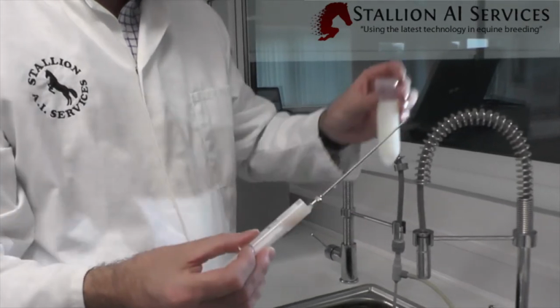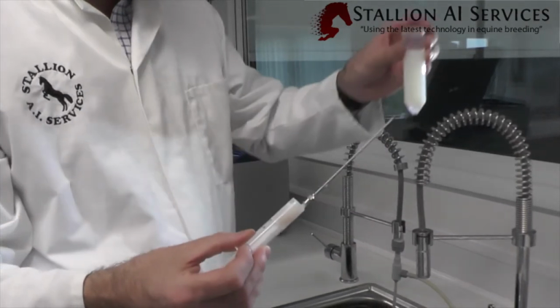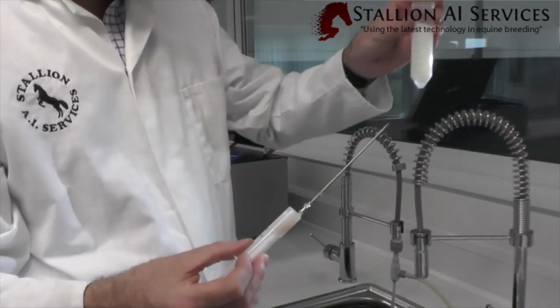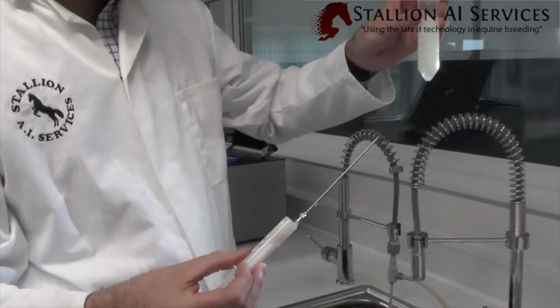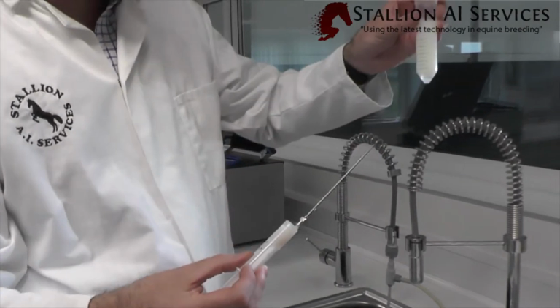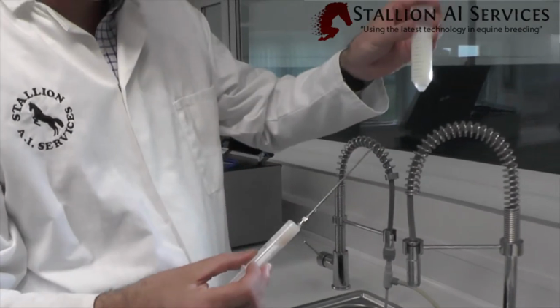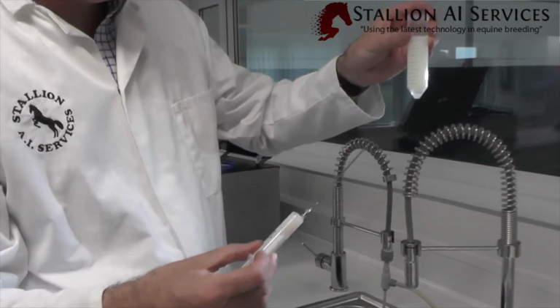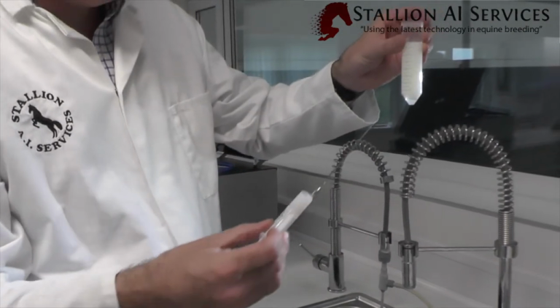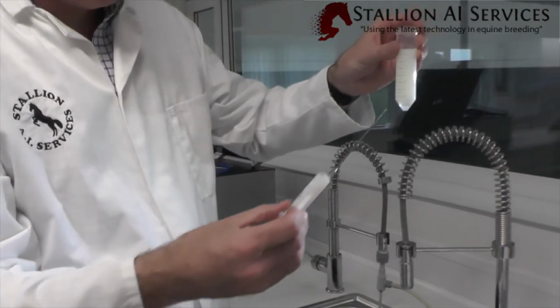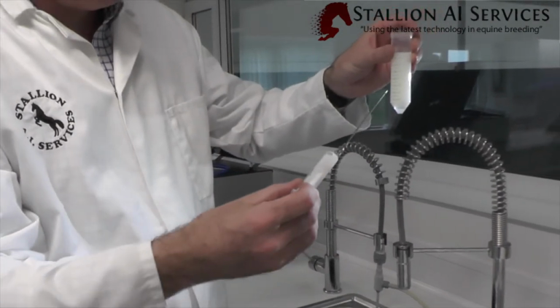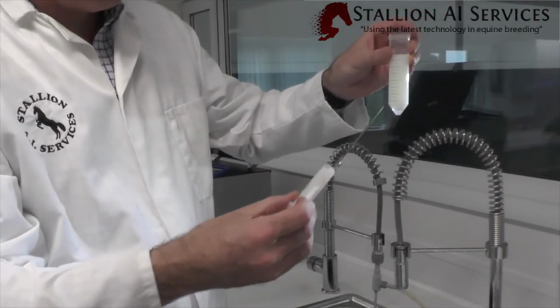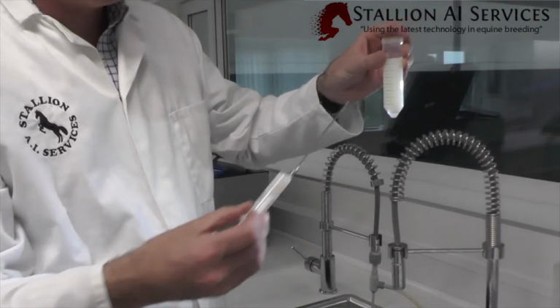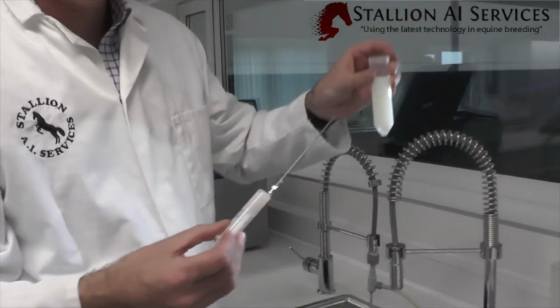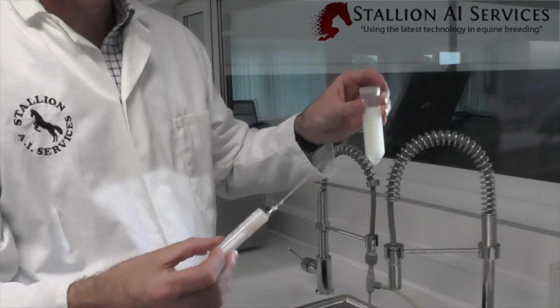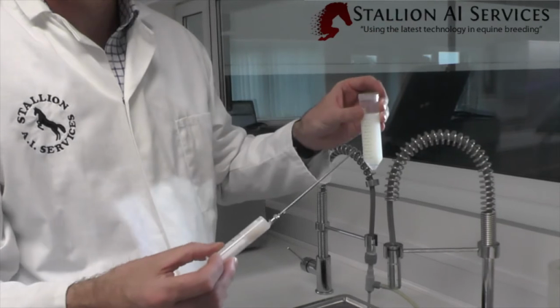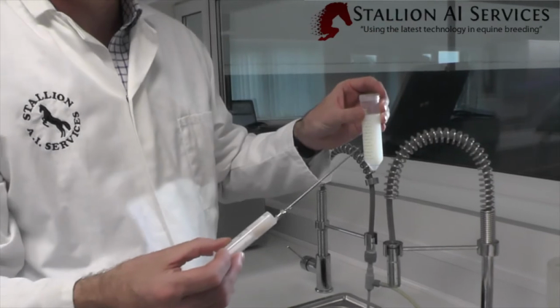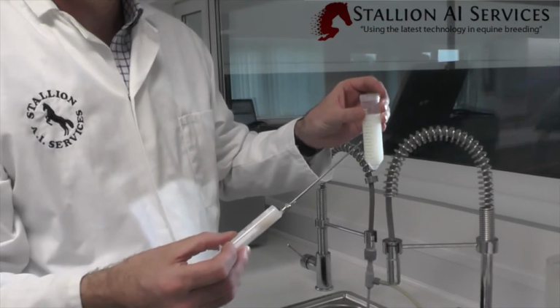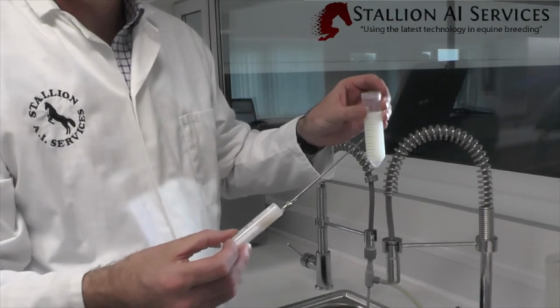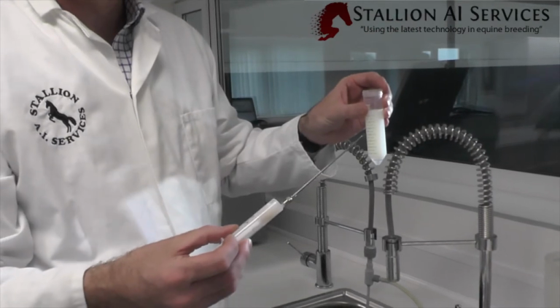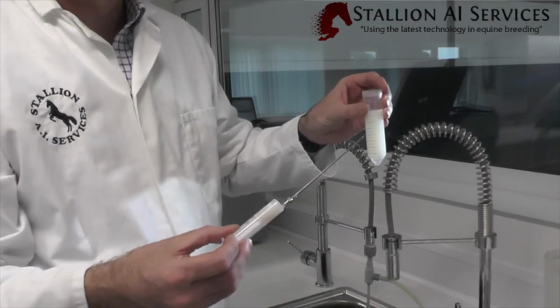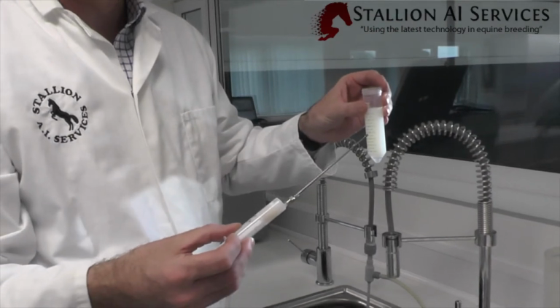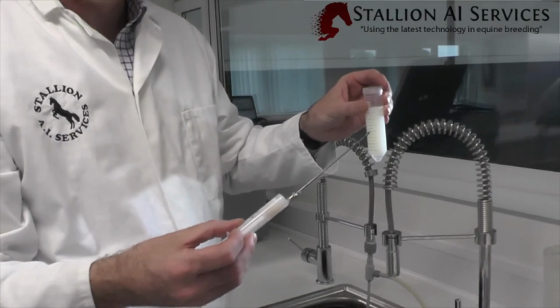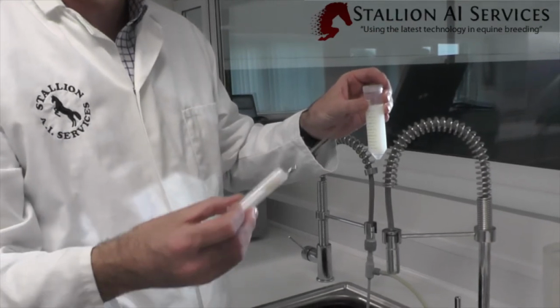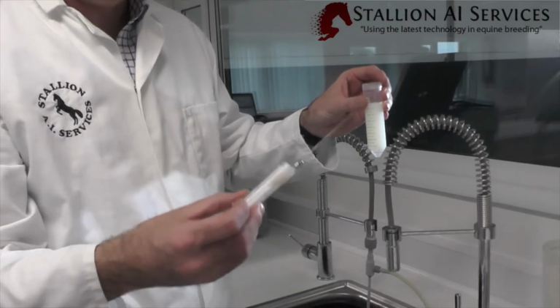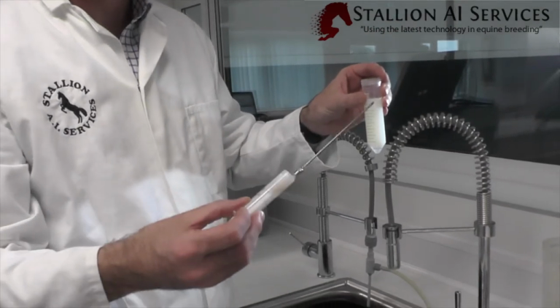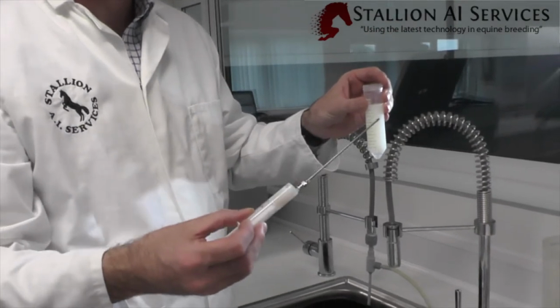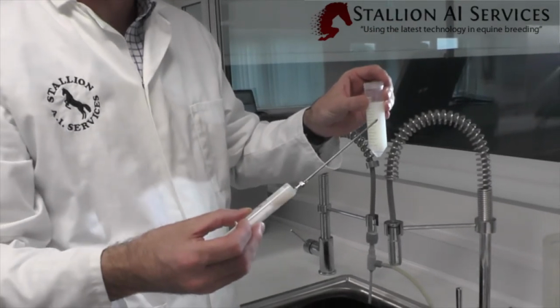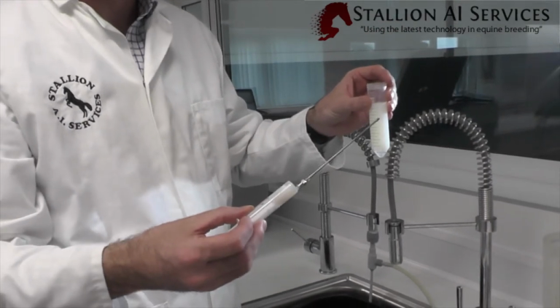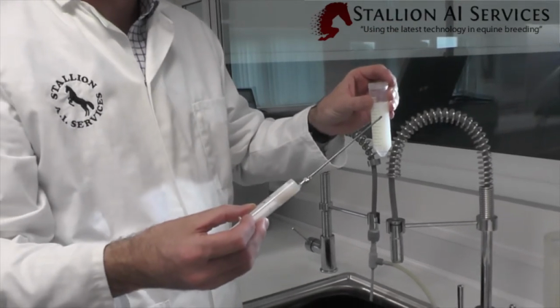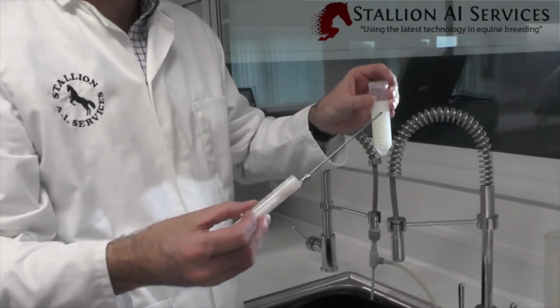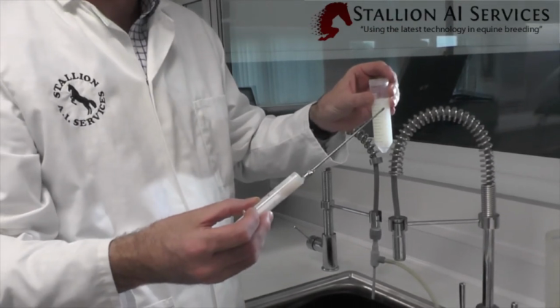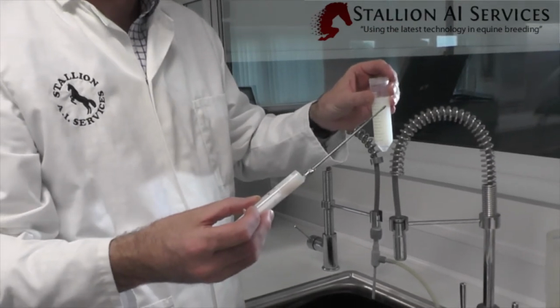That's the idea of the cushion — the semen sits on top of it, and we simply take the semen off the top of the cushion.